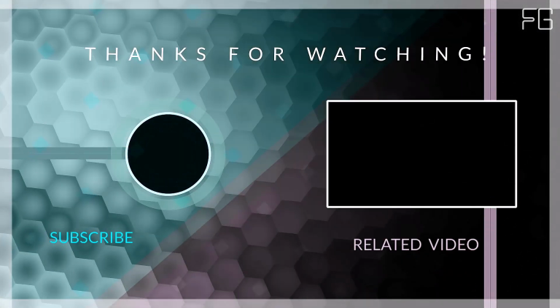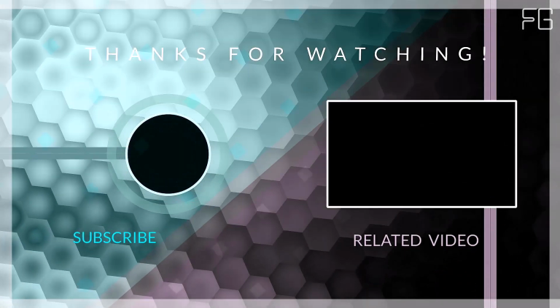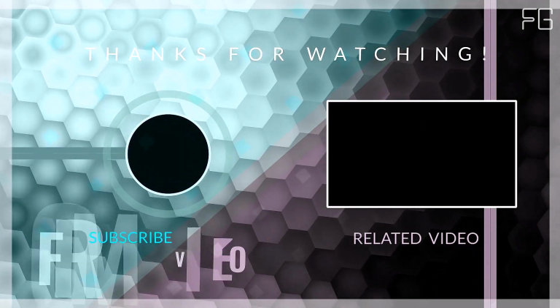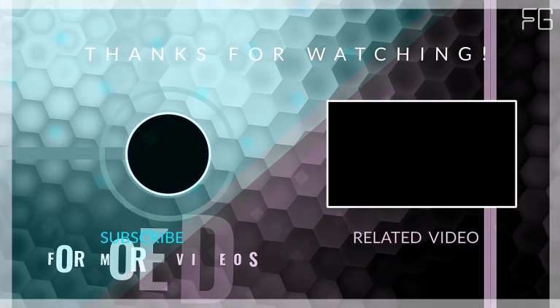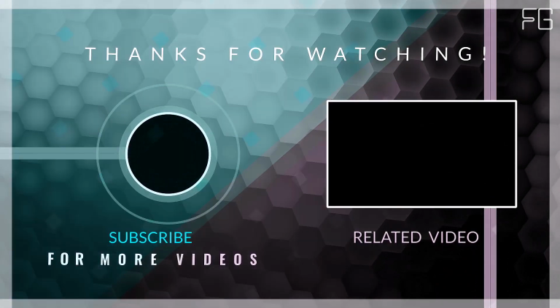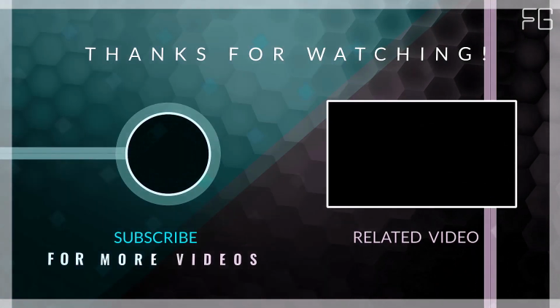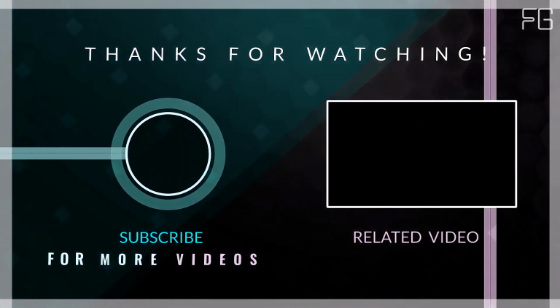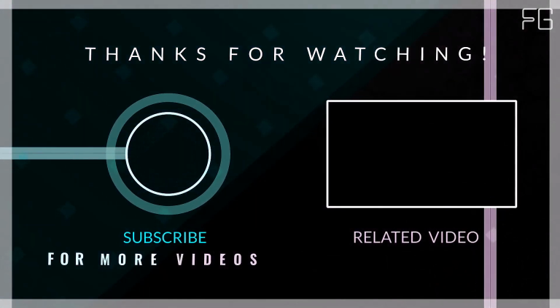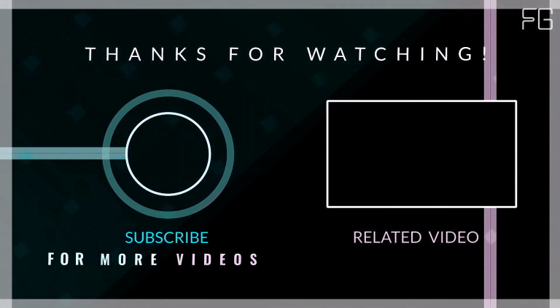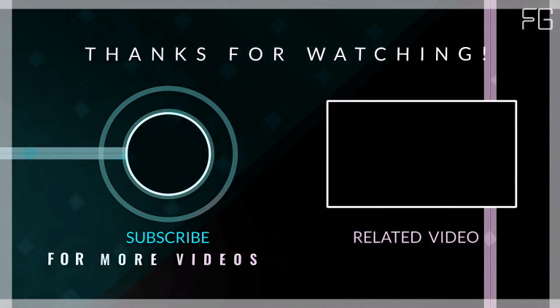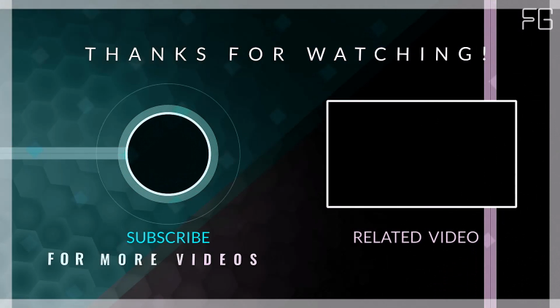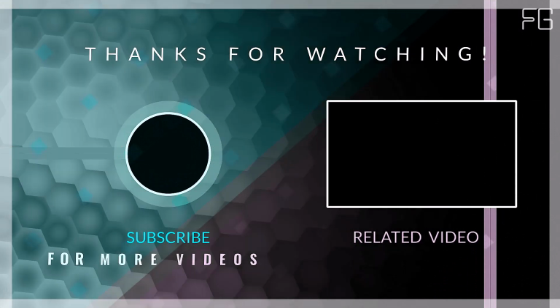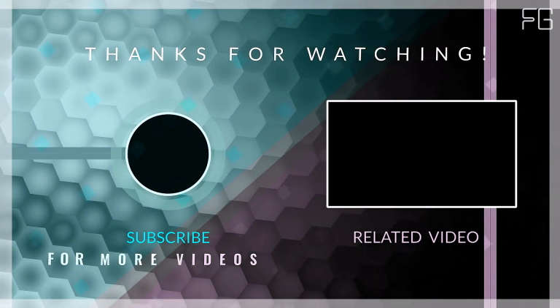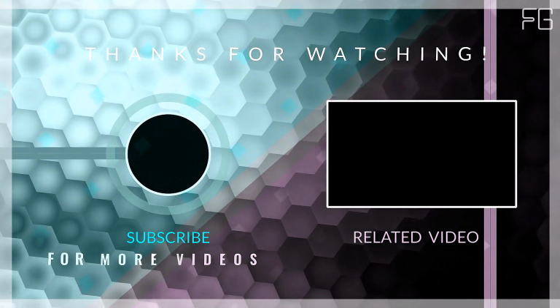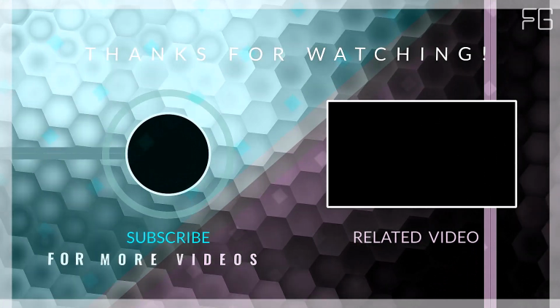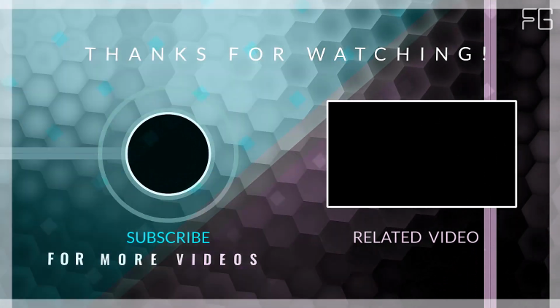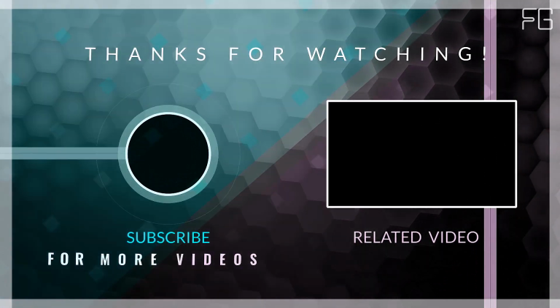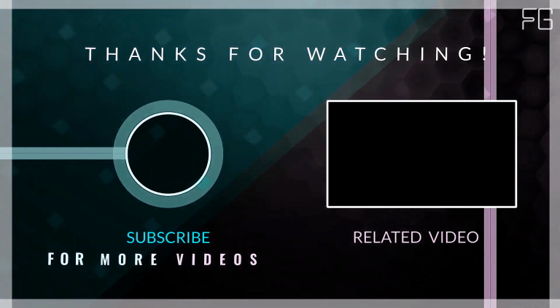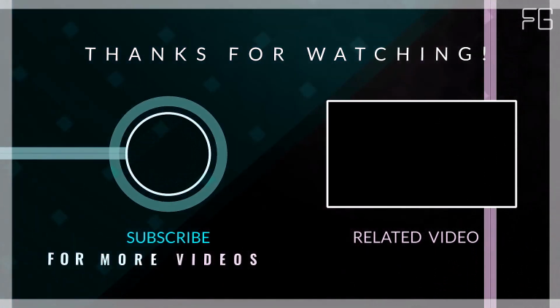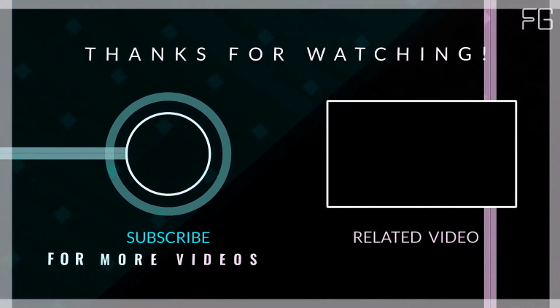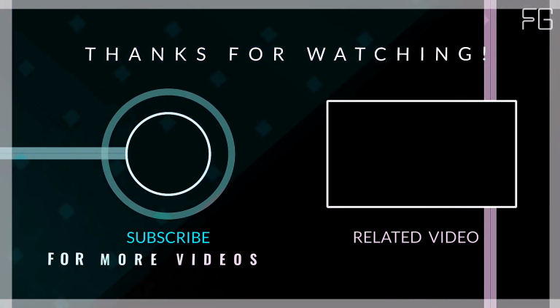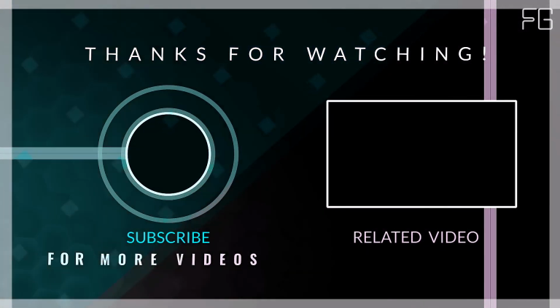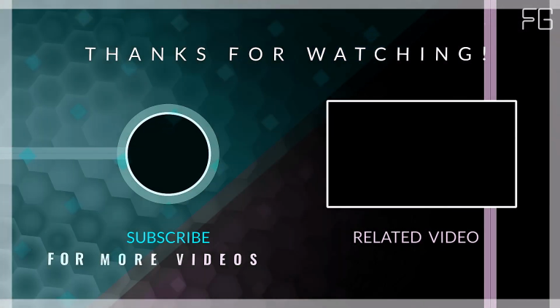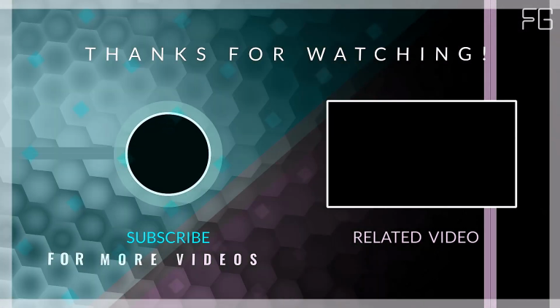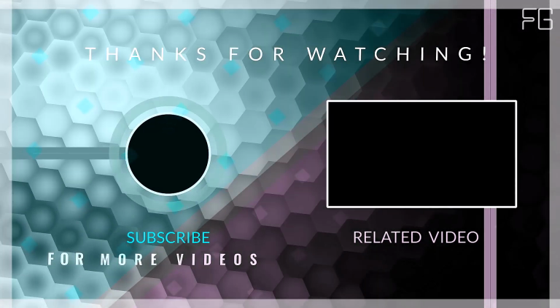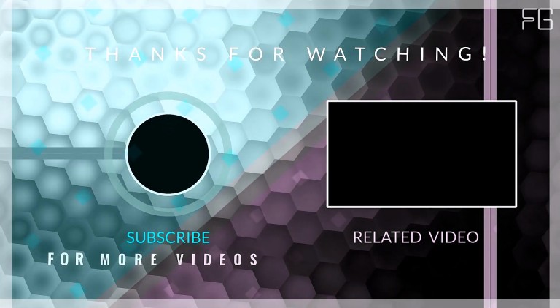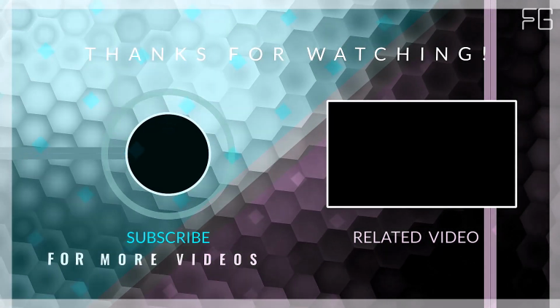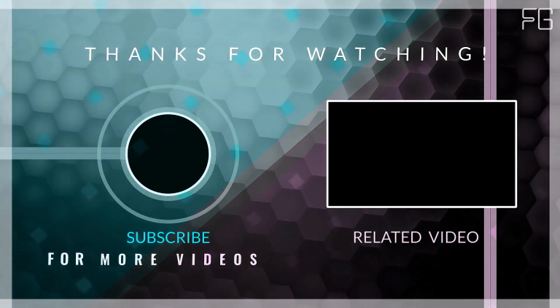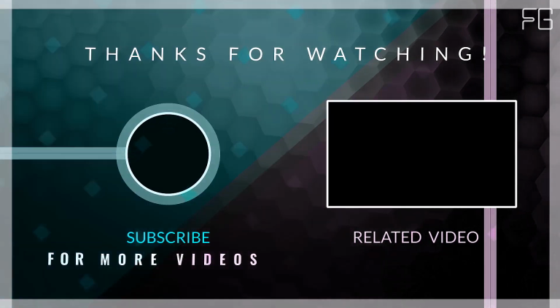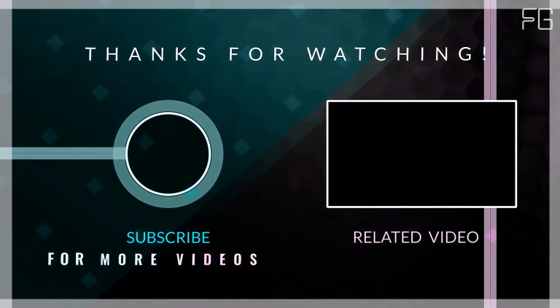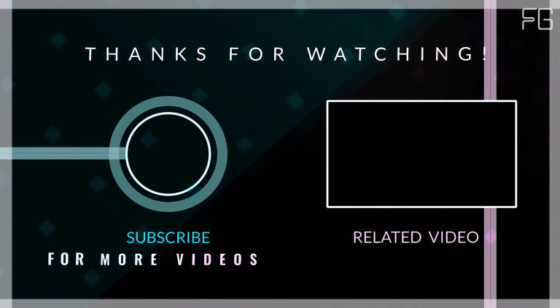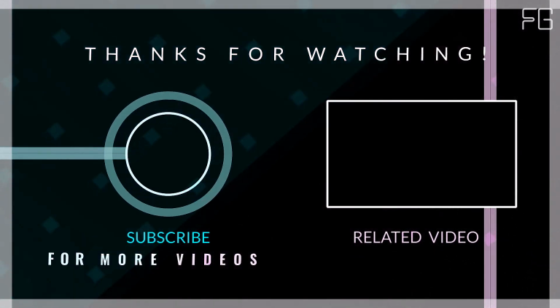Thank you for watching. I hope you liked this video. If this video was helpful to you, please make sure to like, comment, and subscribe.